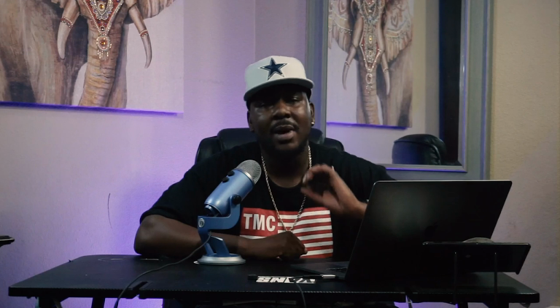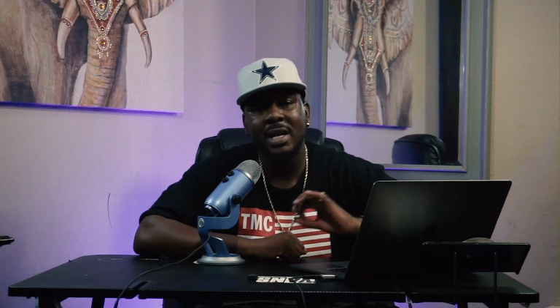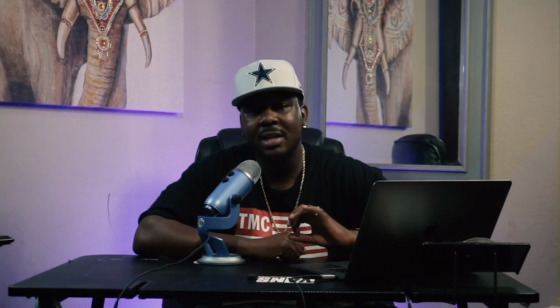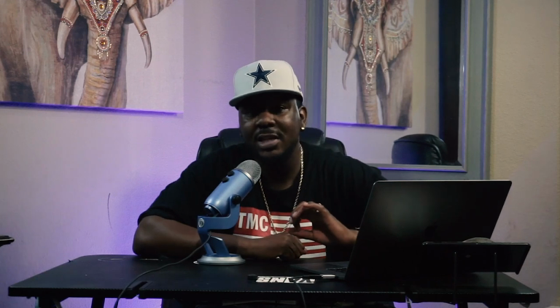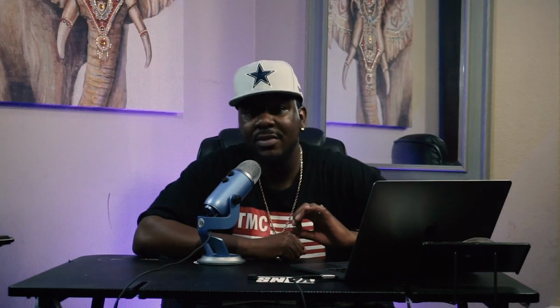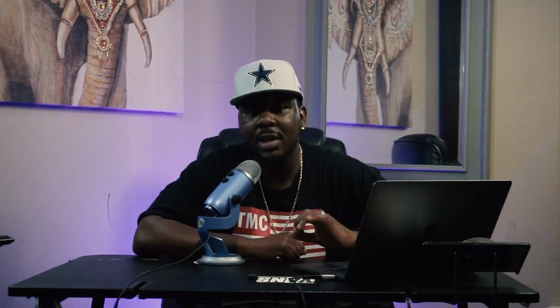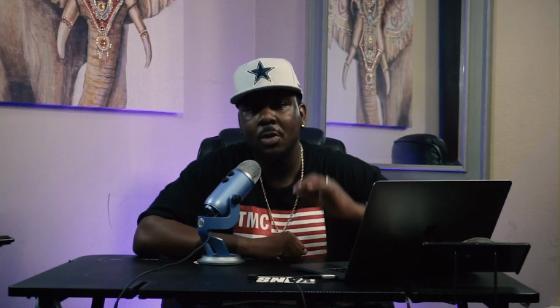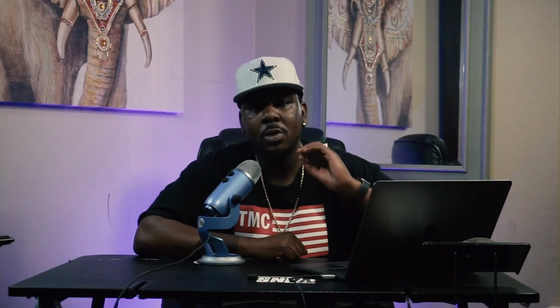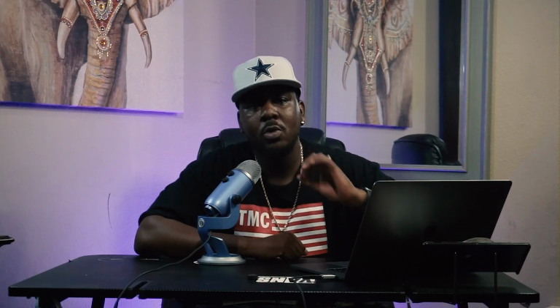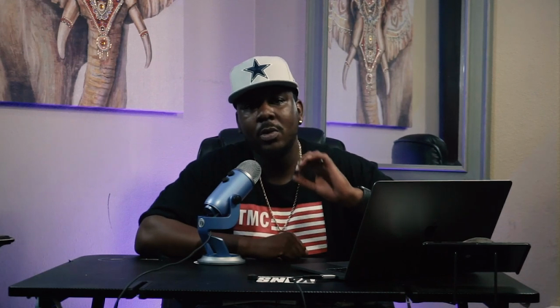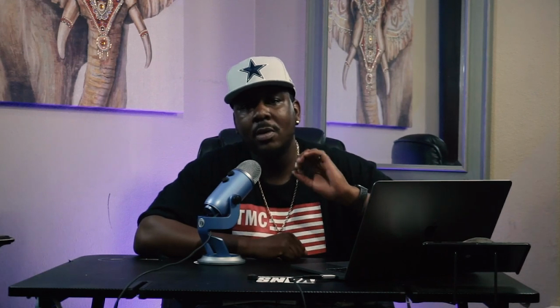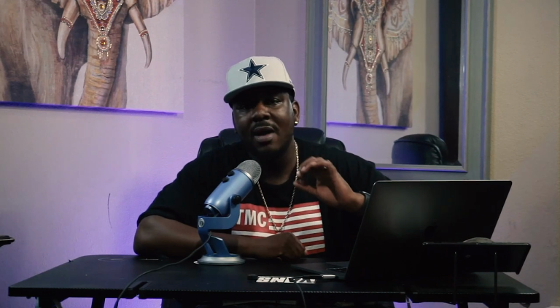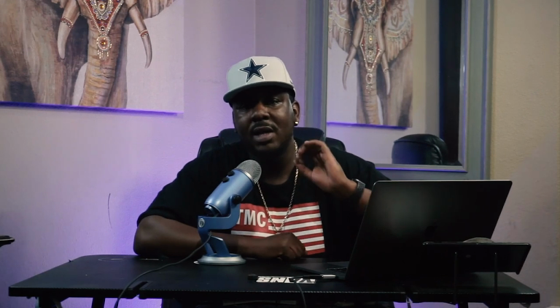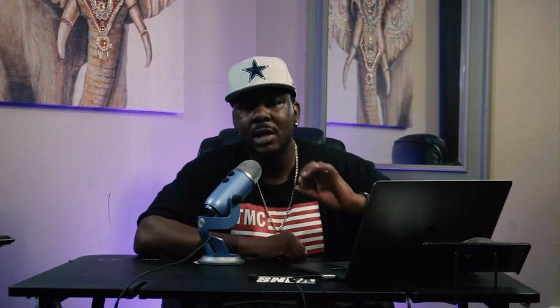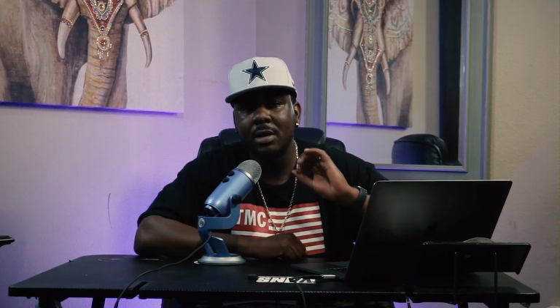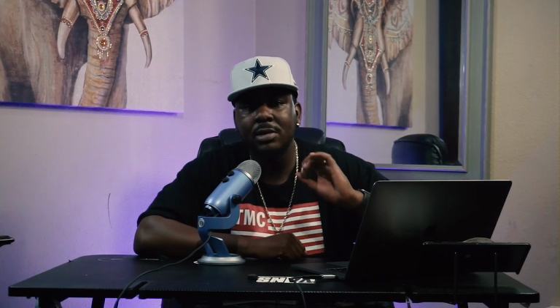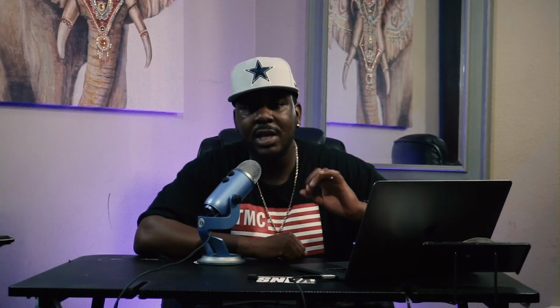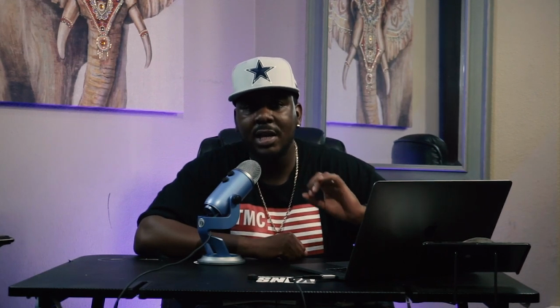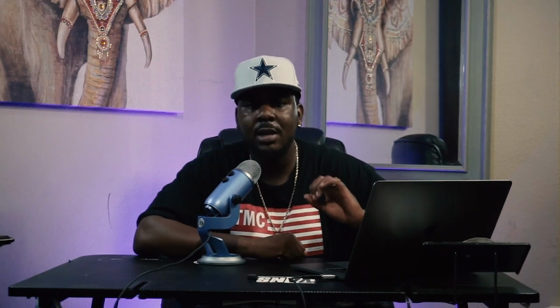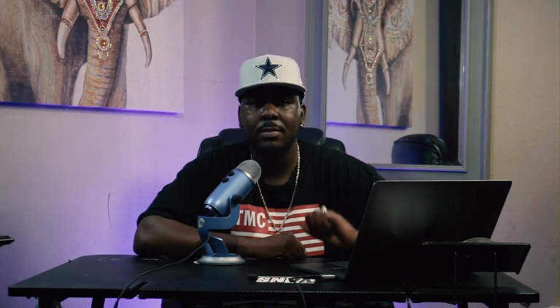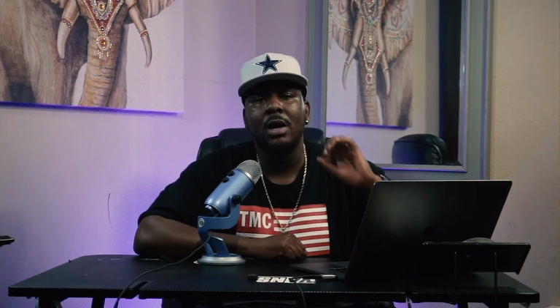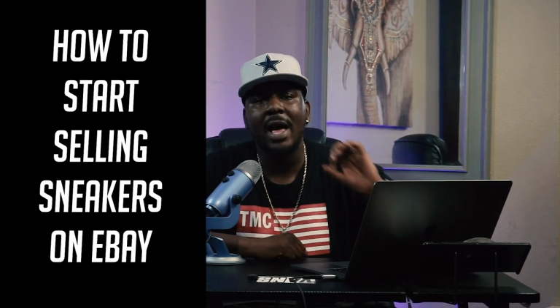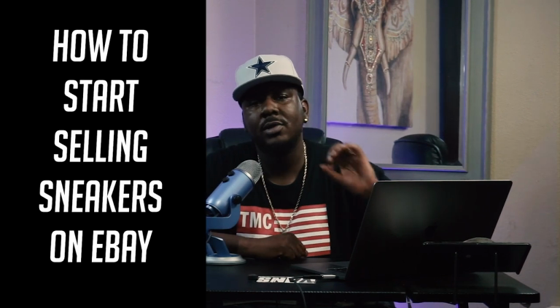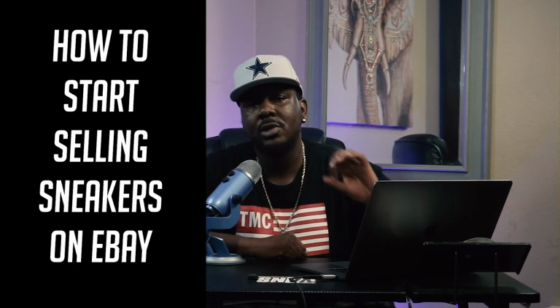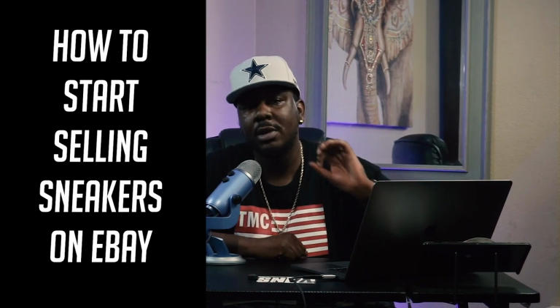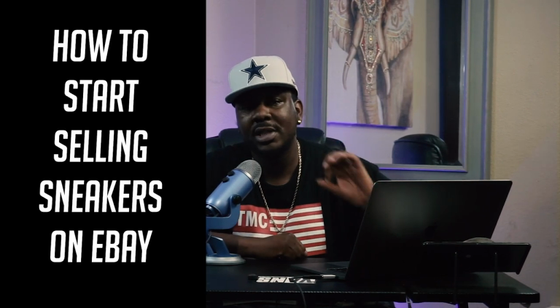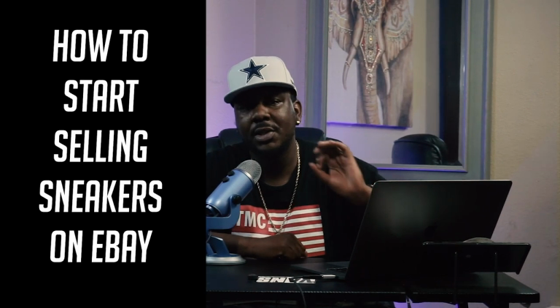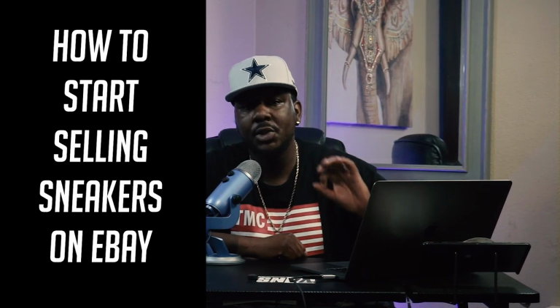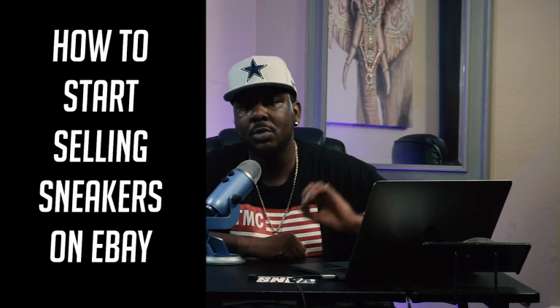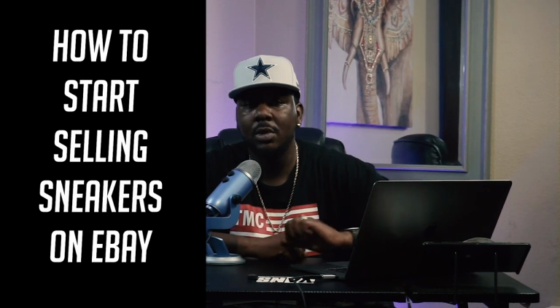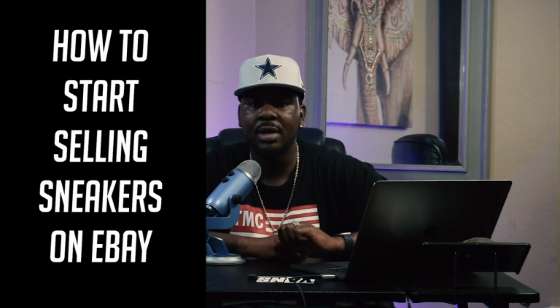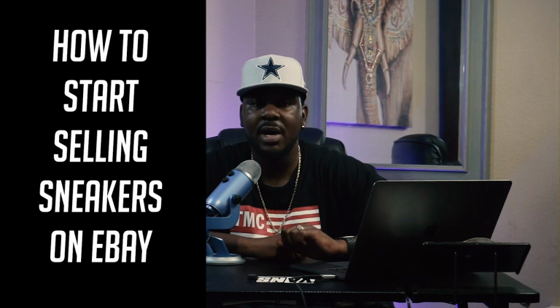By the end of this video, you will have a clear understanding on how to start selling shoes on eBay.